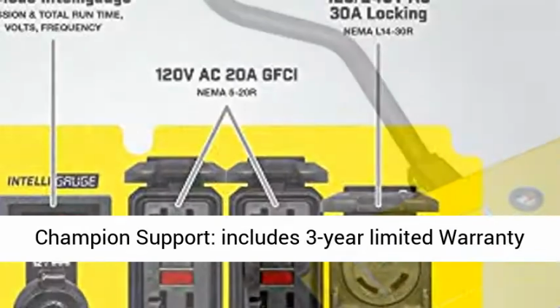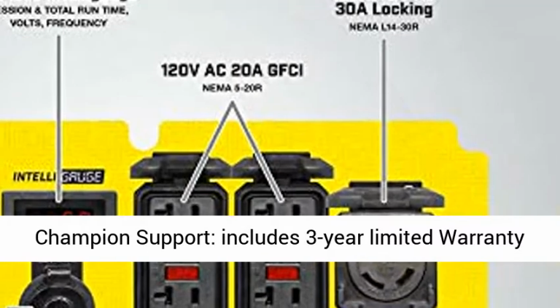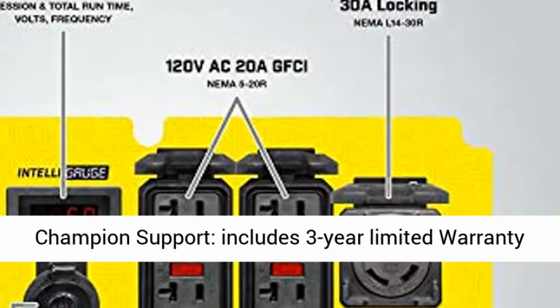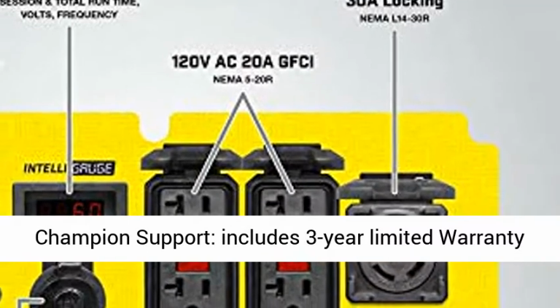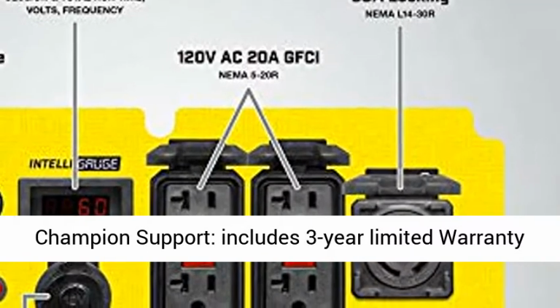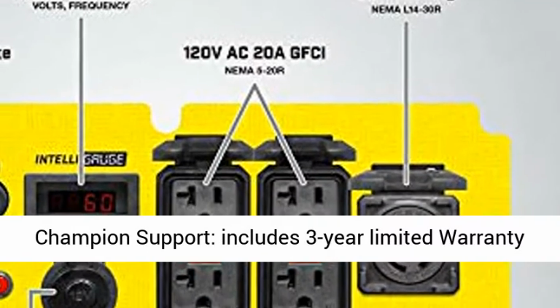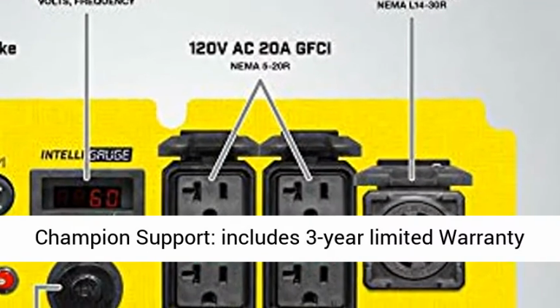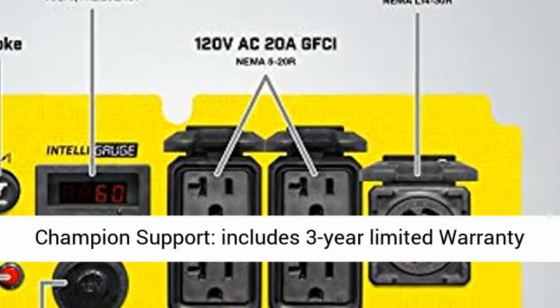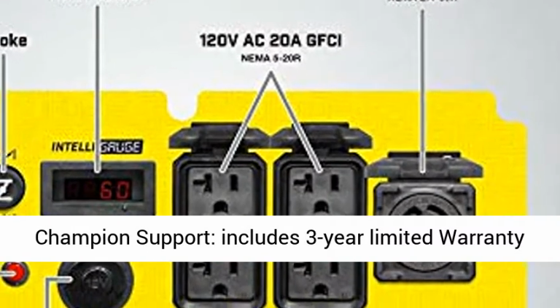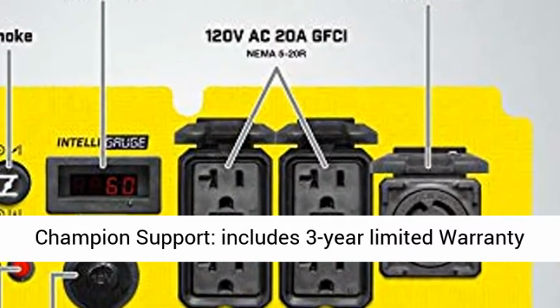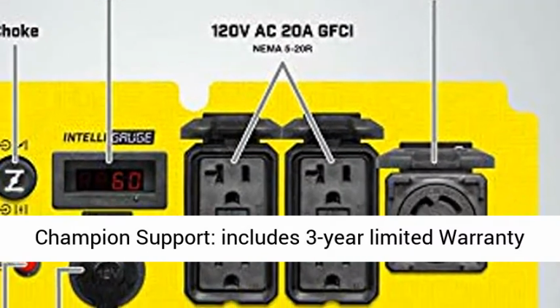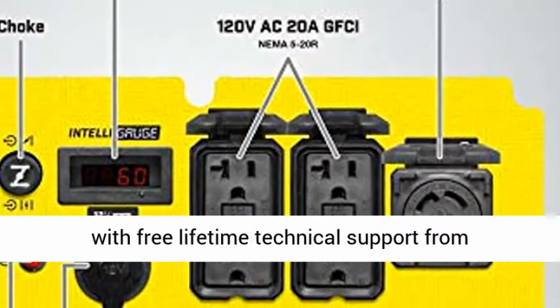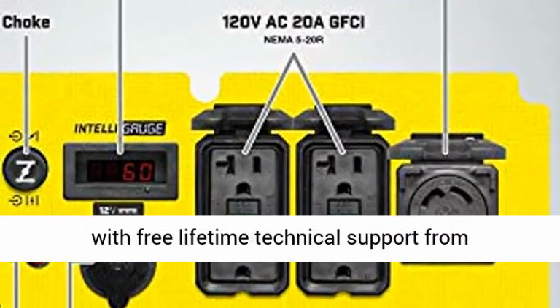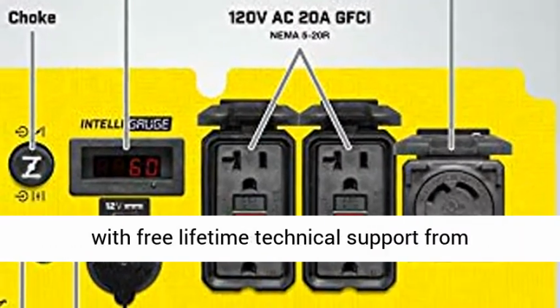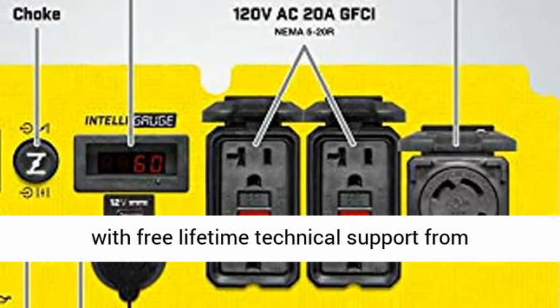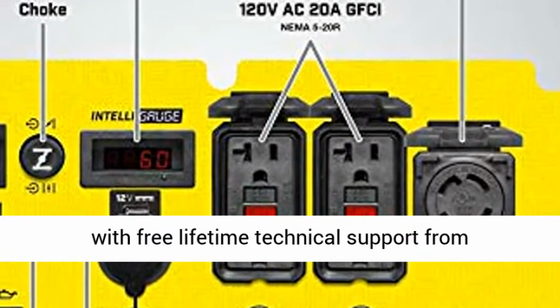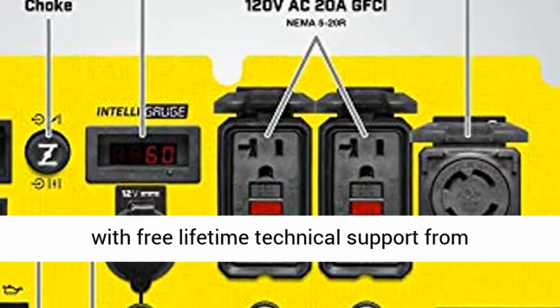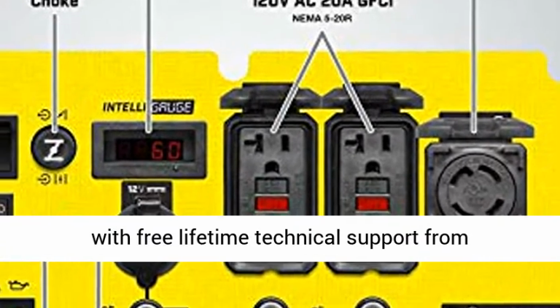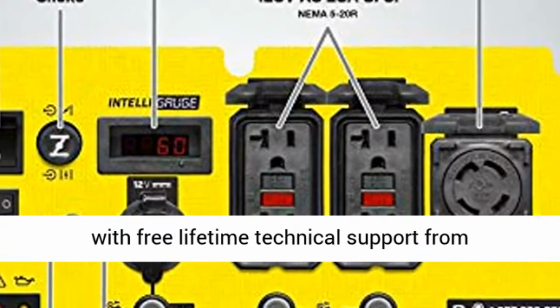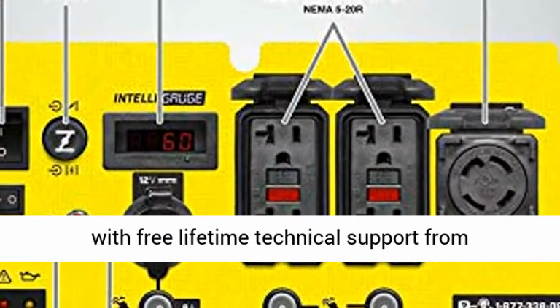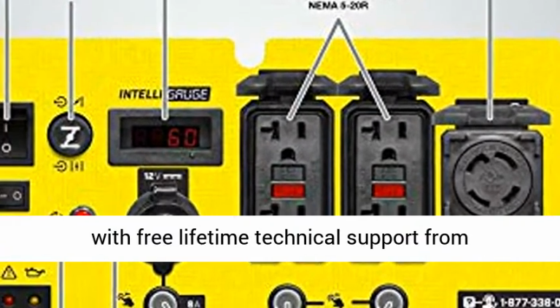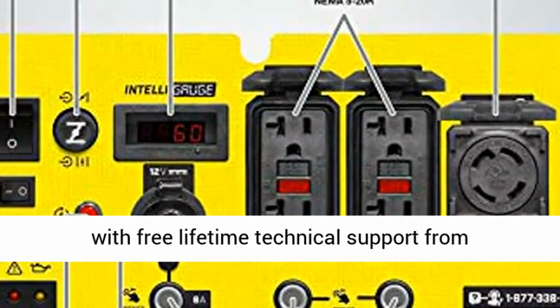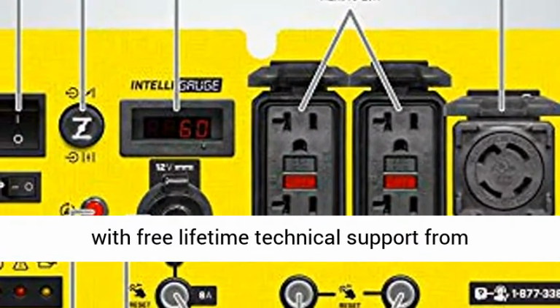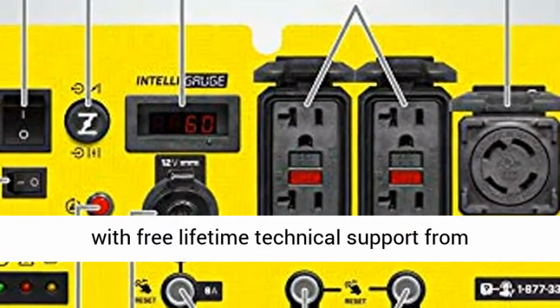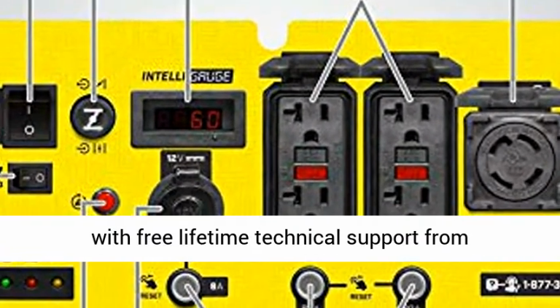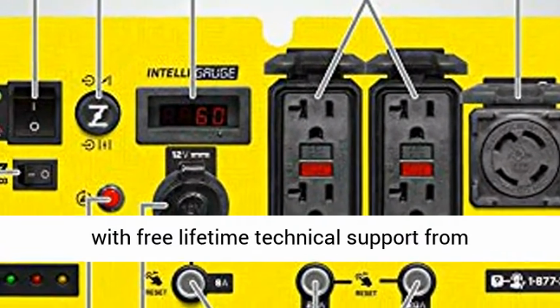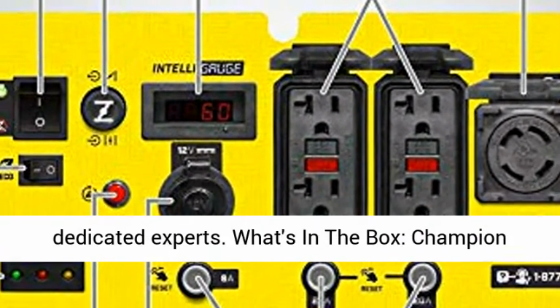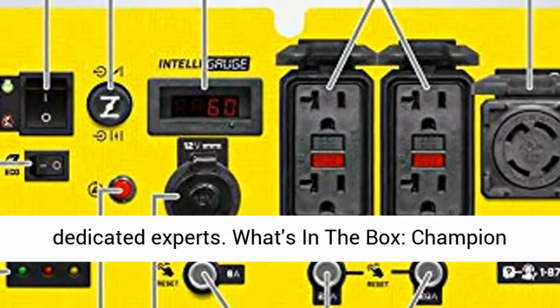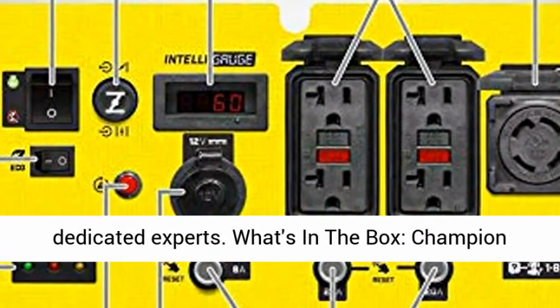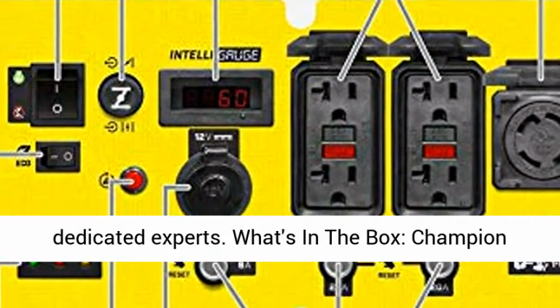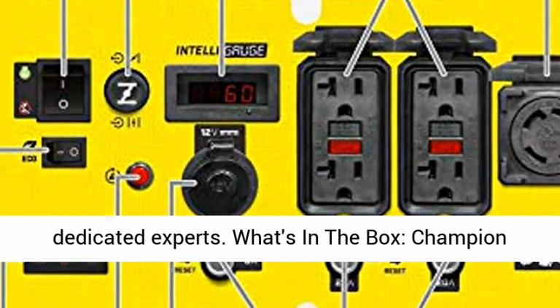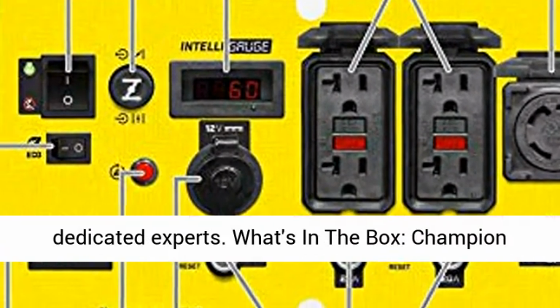Champion support includes a 3-year limited warranty with free lifetime technical support from dedicated experts.